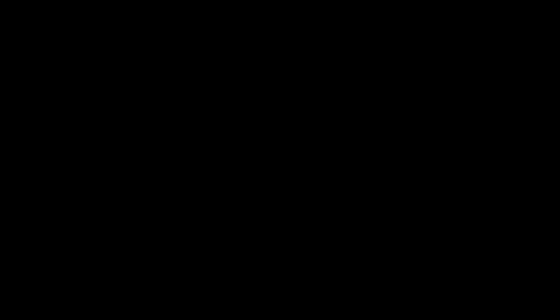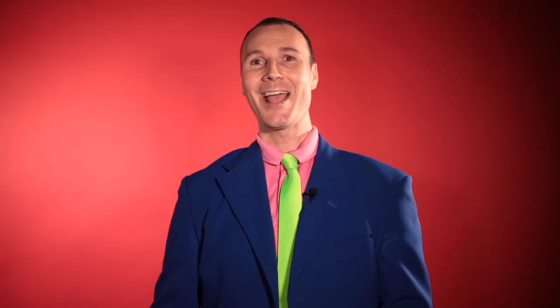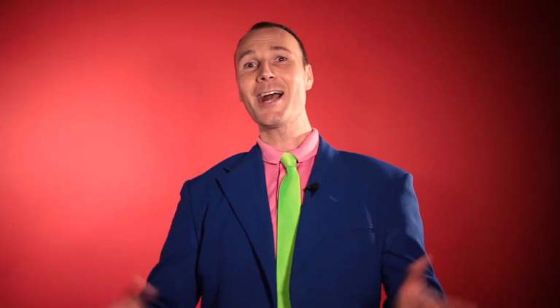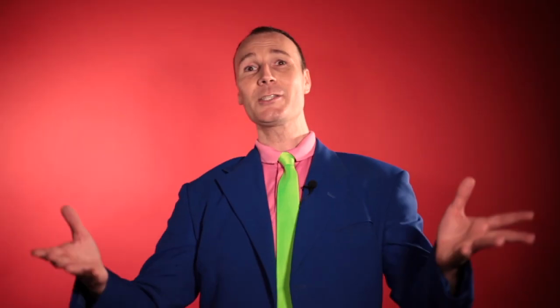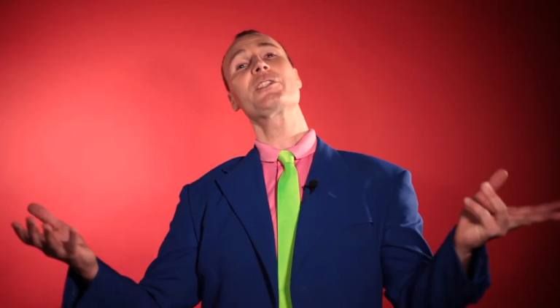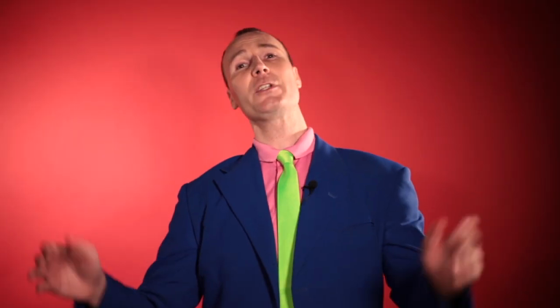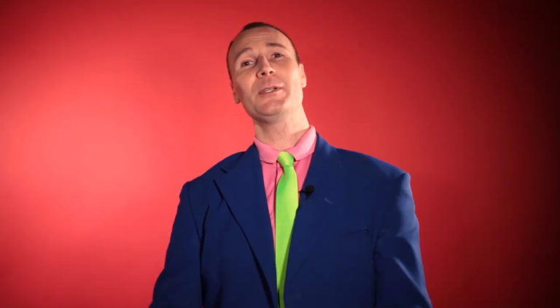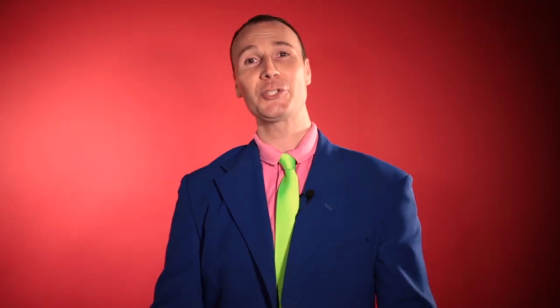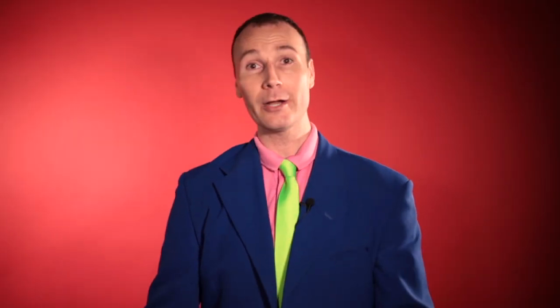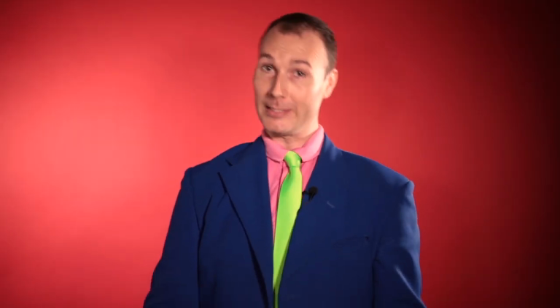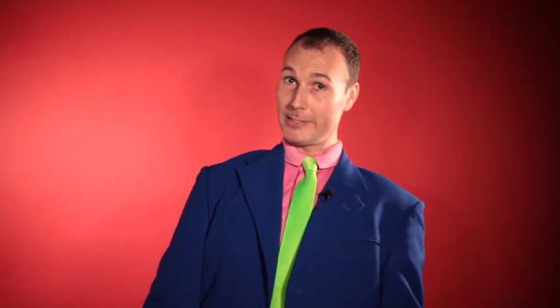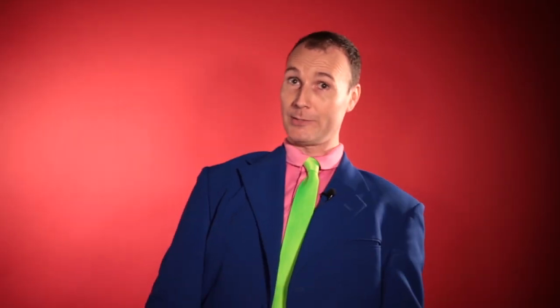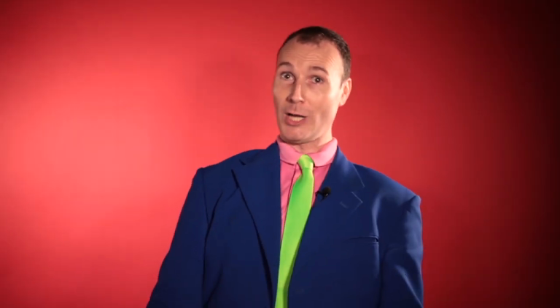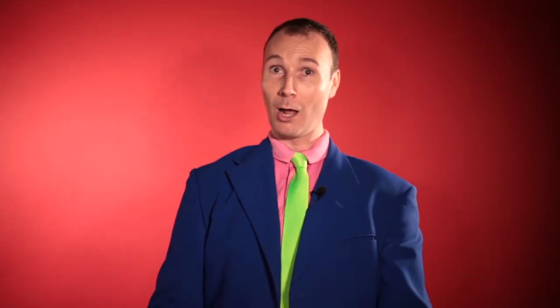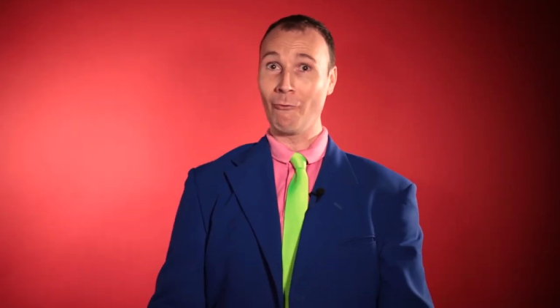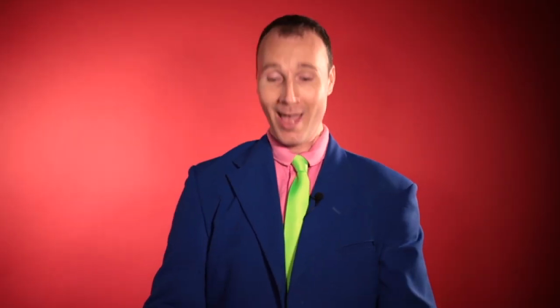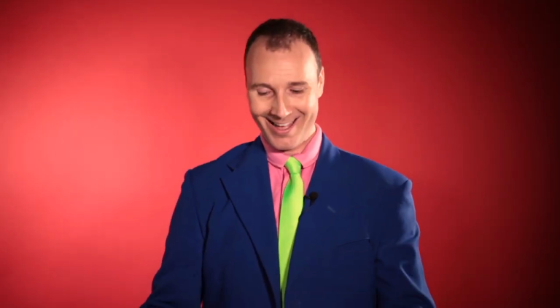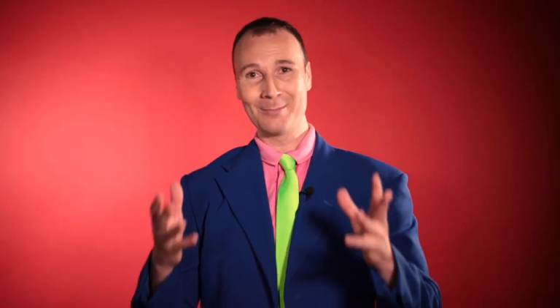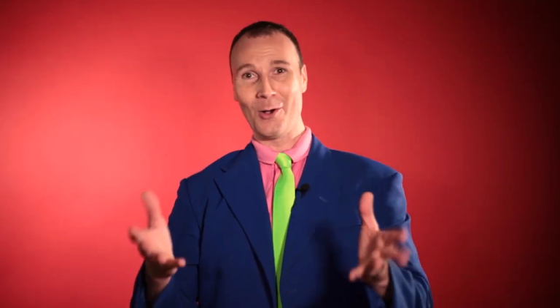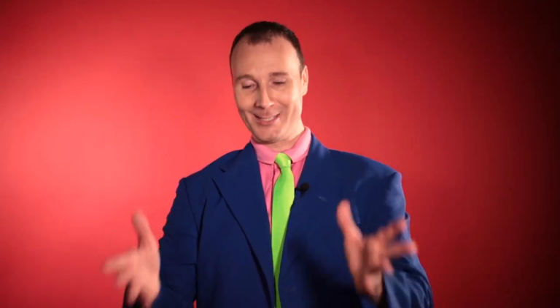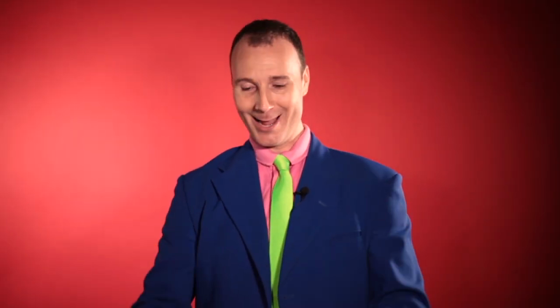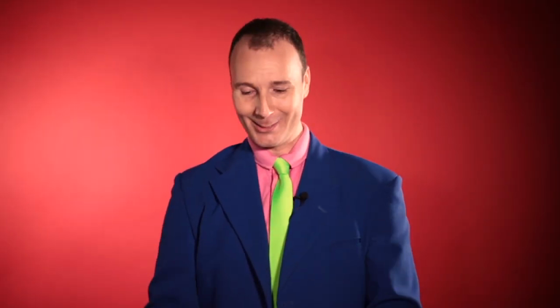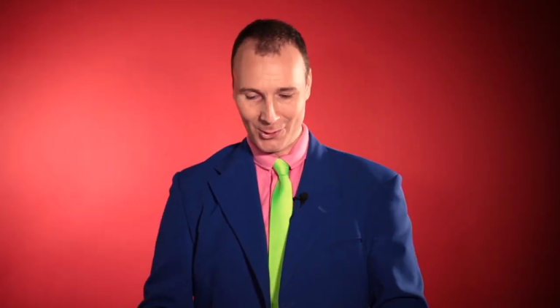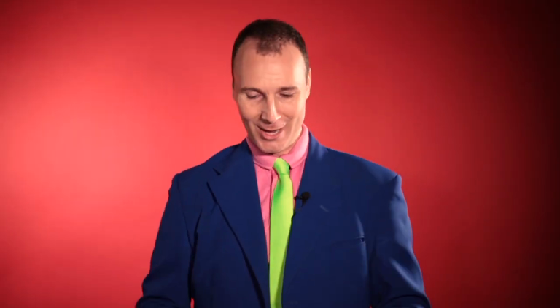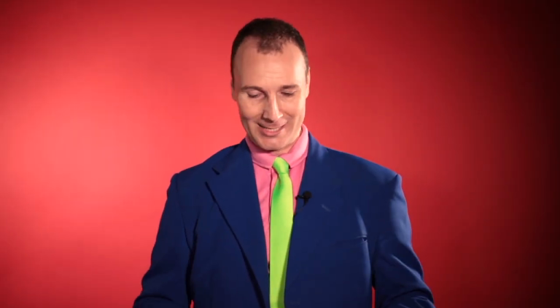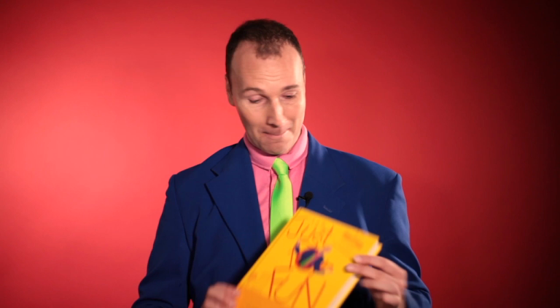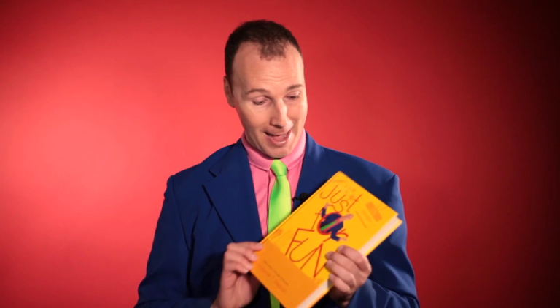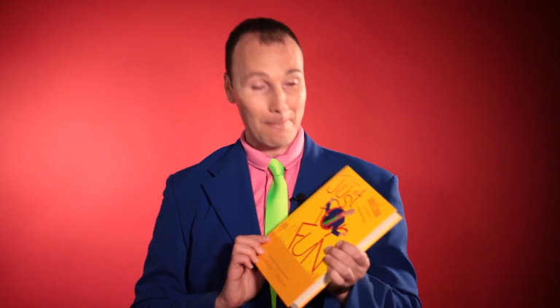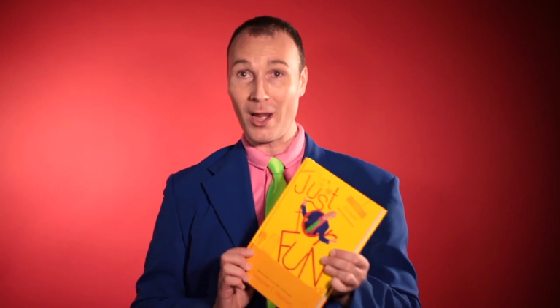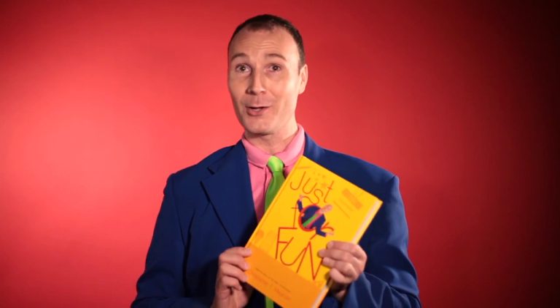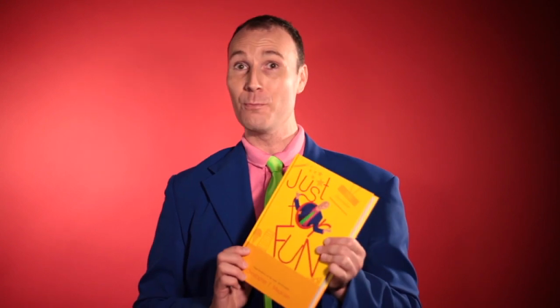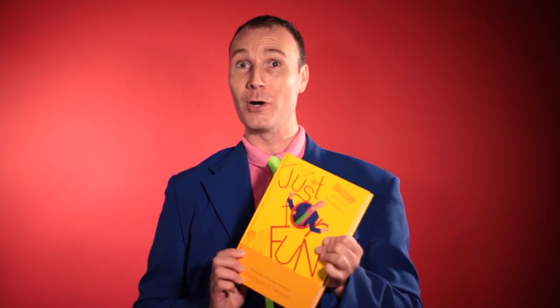Hey guys, Christopher T. Magician here. The T stands for taco. I am so excited to show you guys my brand new book.